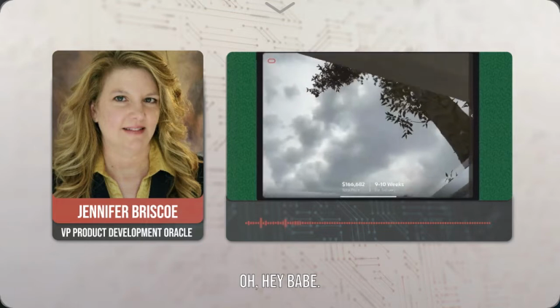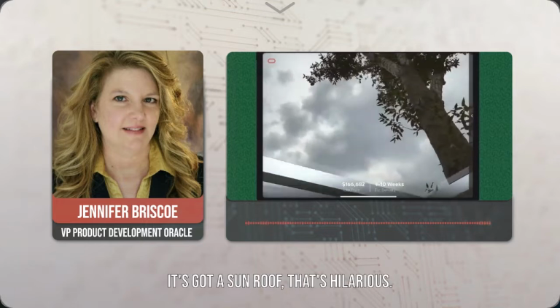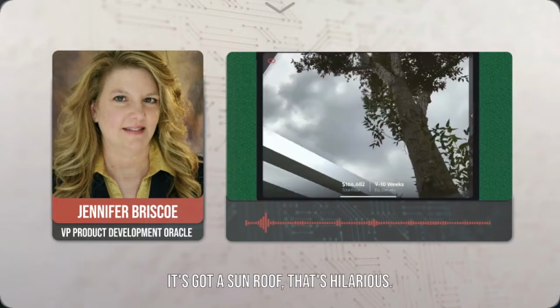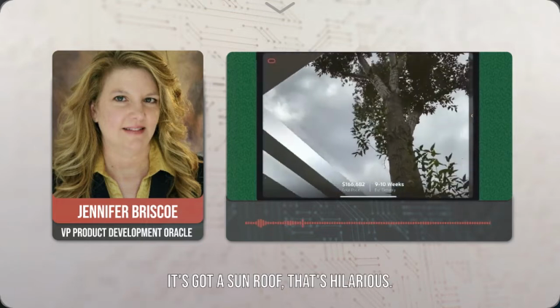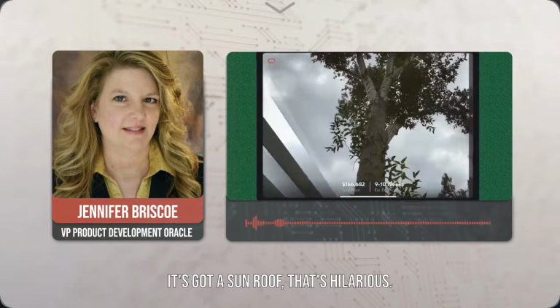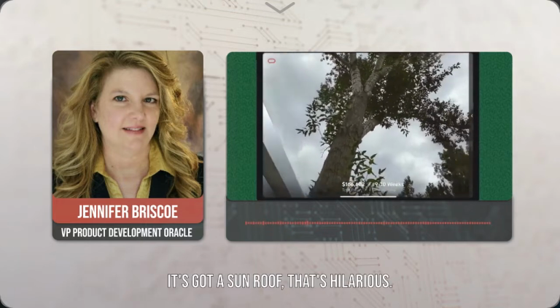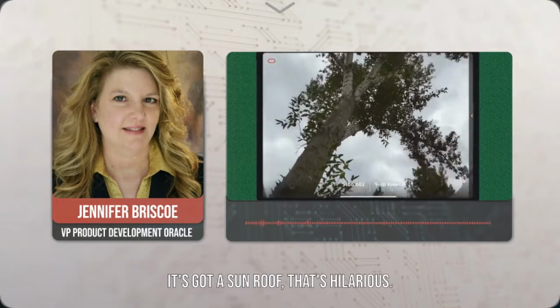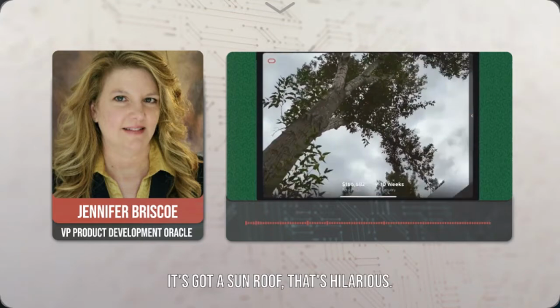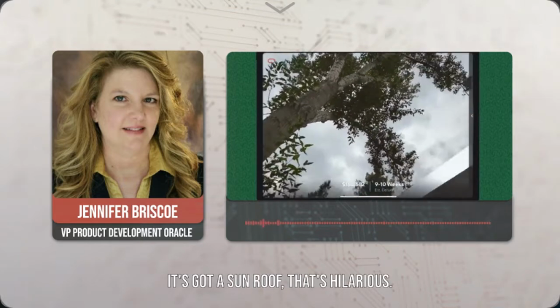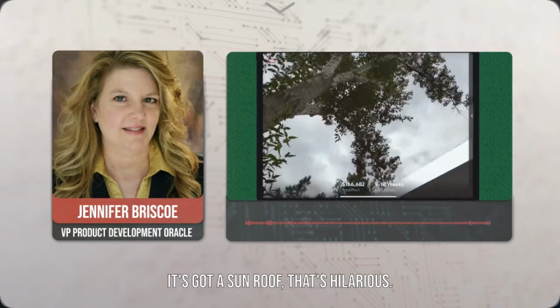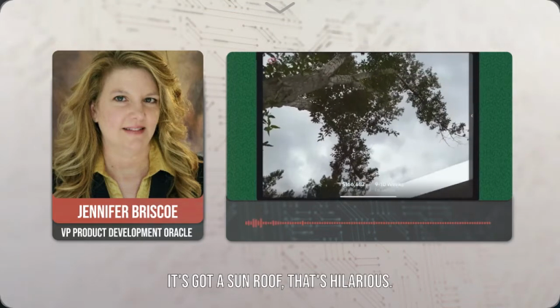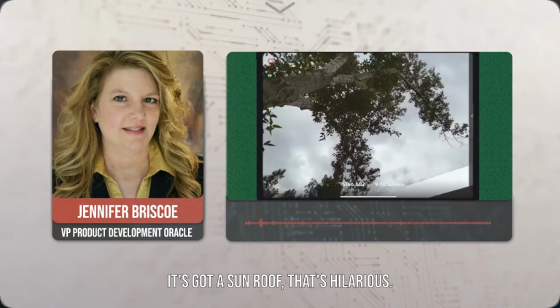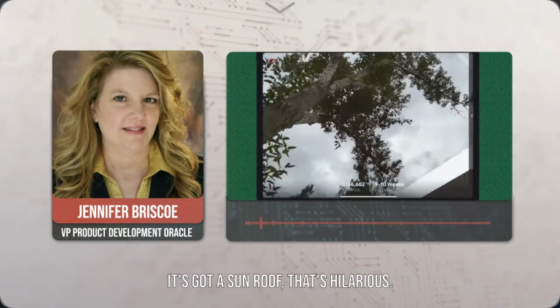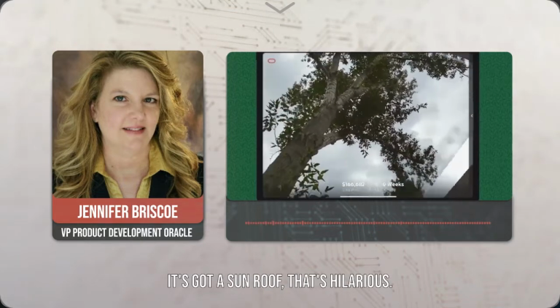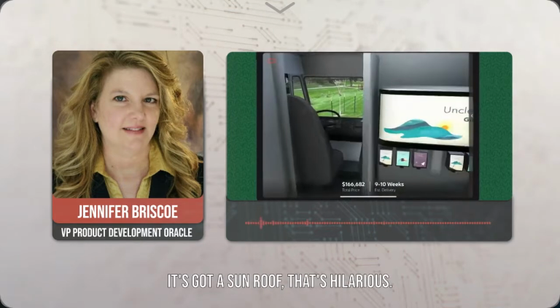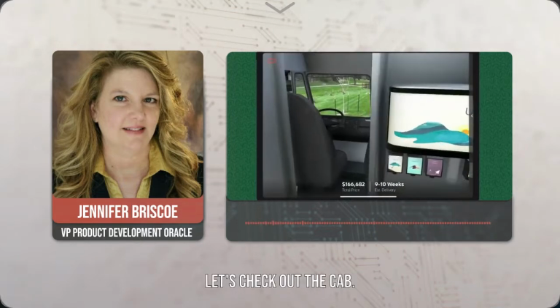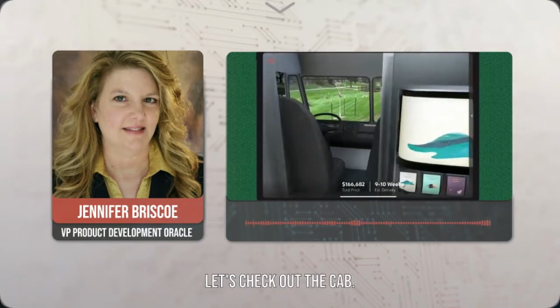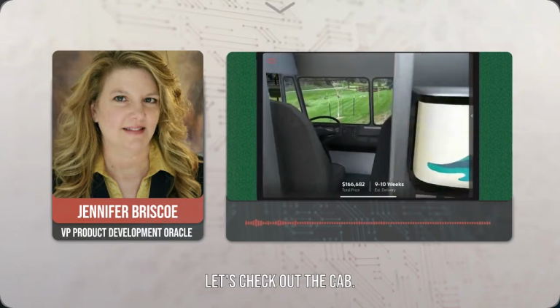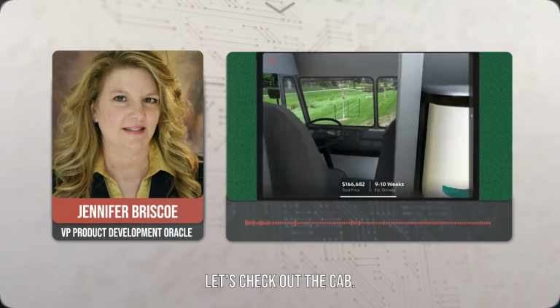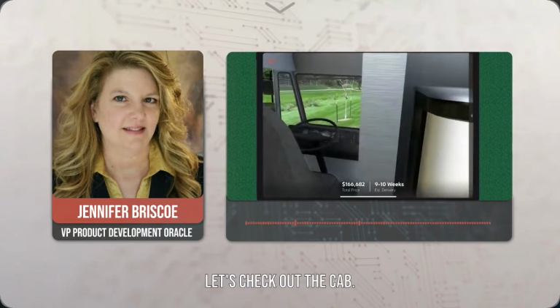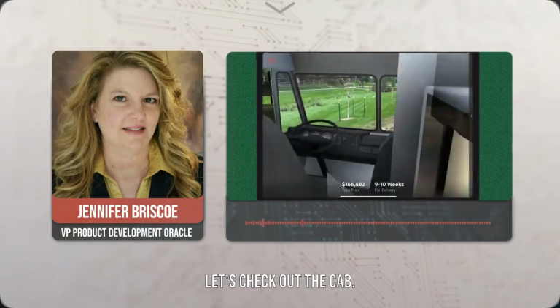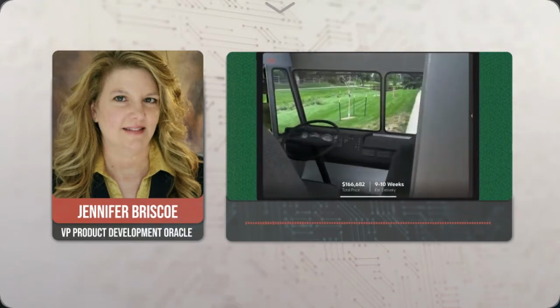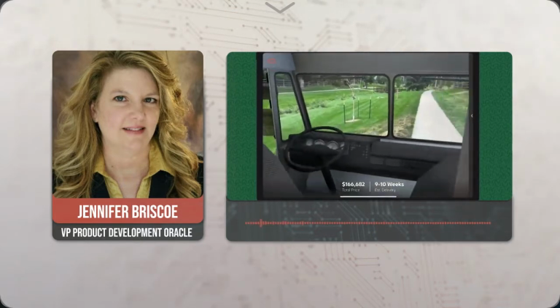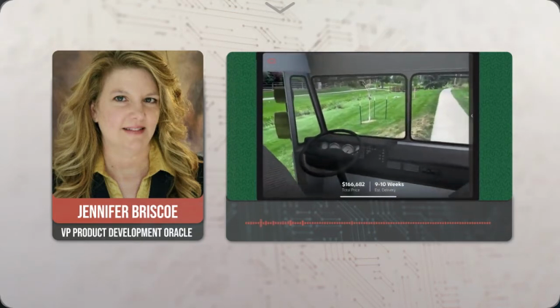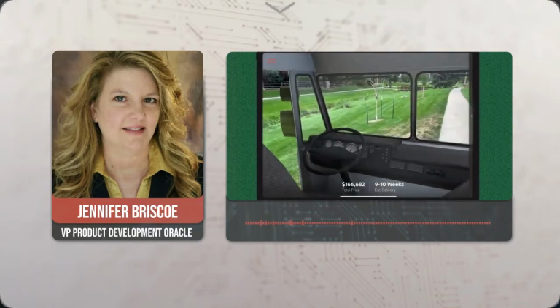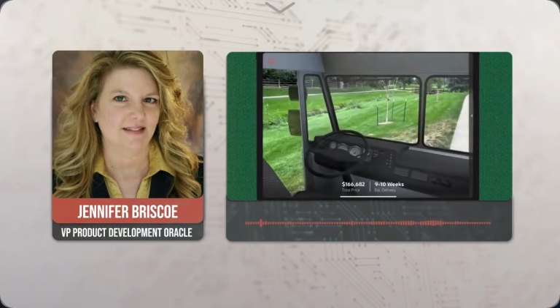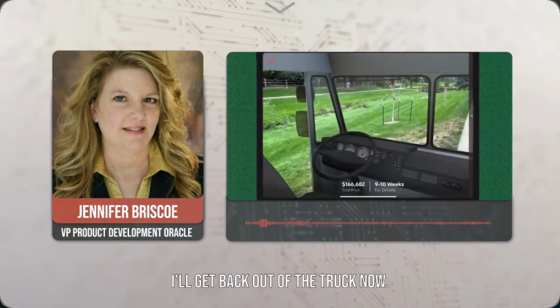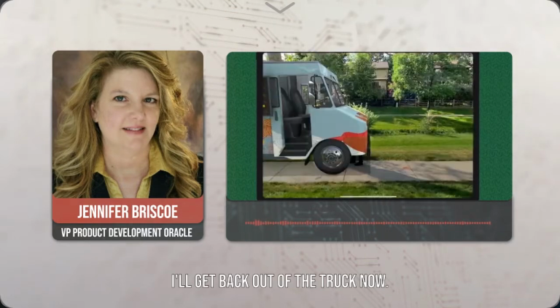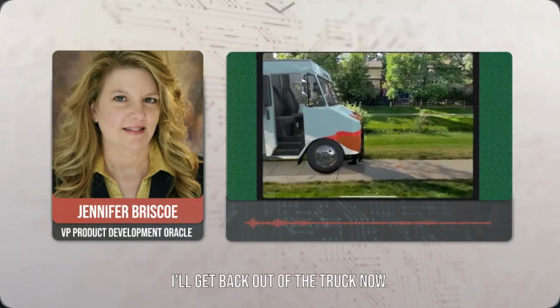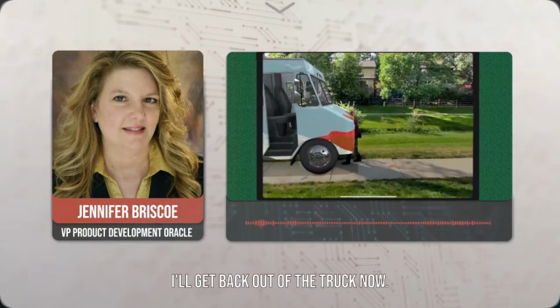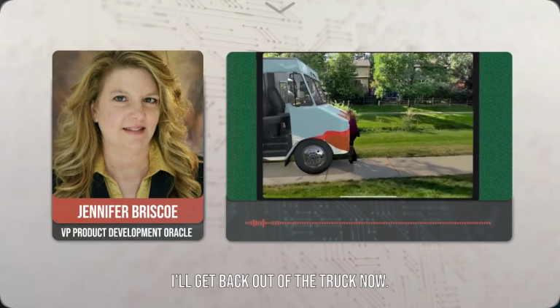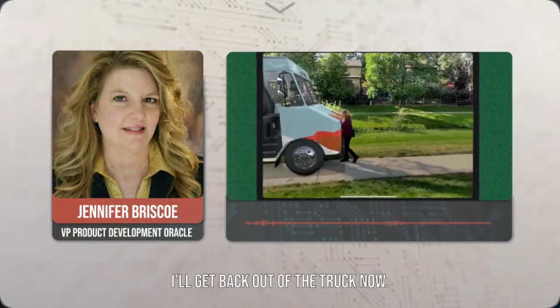It's got a sunroof. That's hilarious. Let's check out the cab. I'll get back out of the truck now.